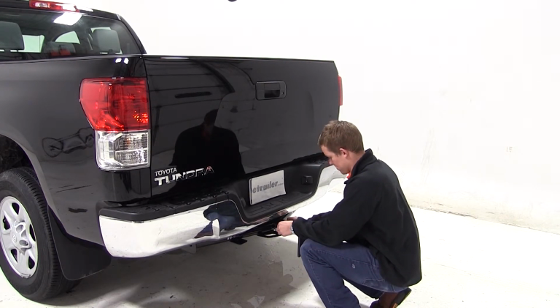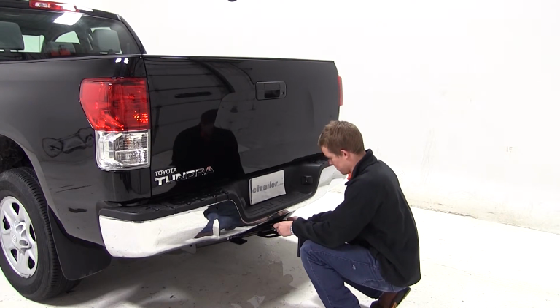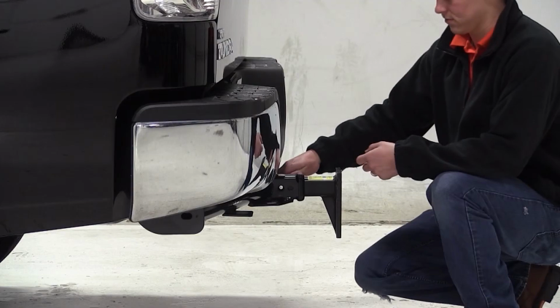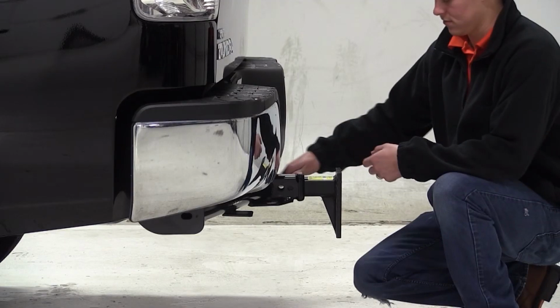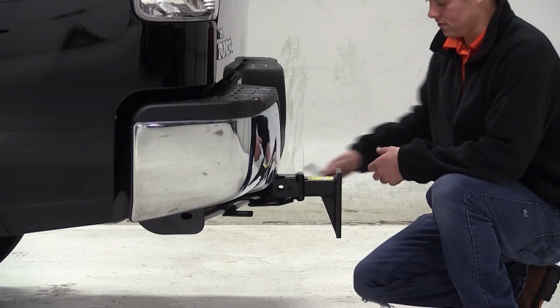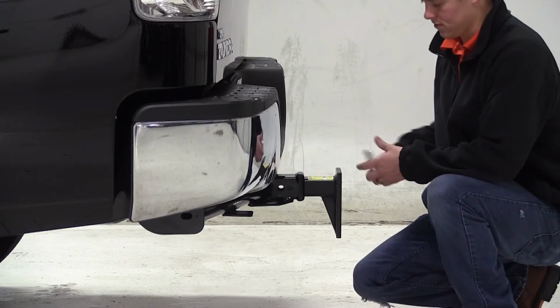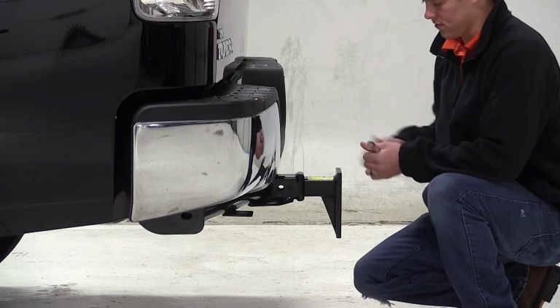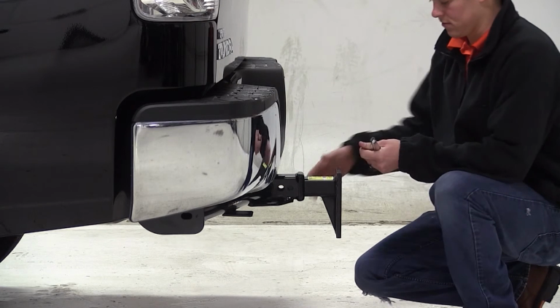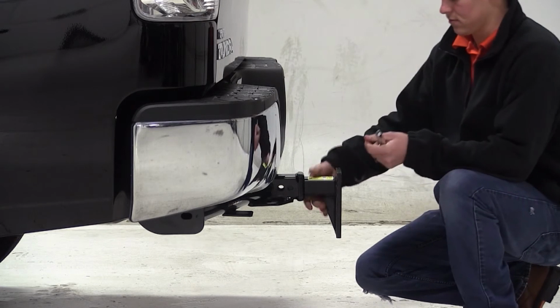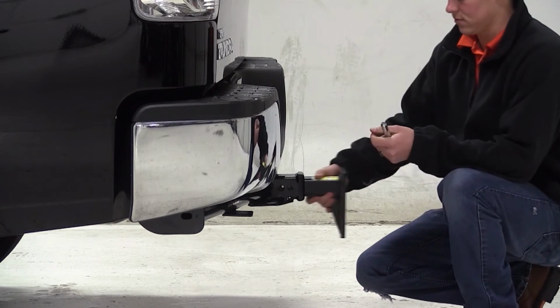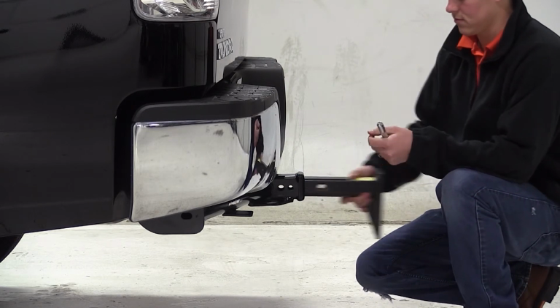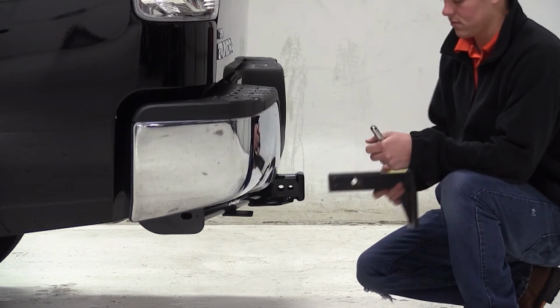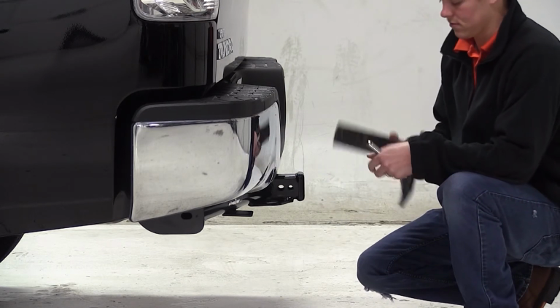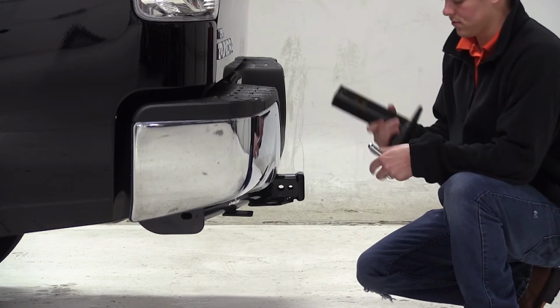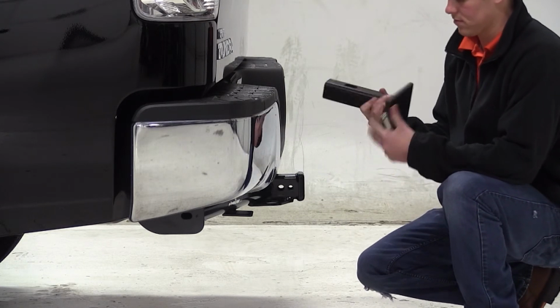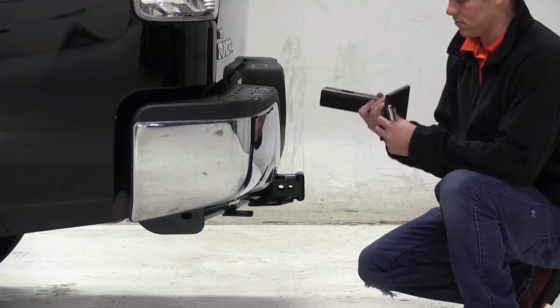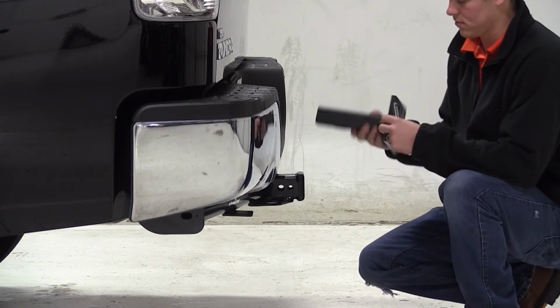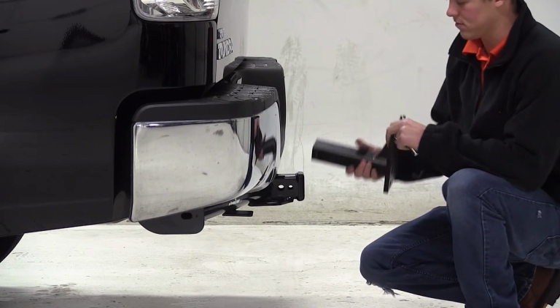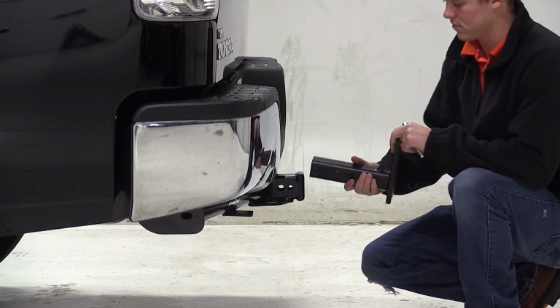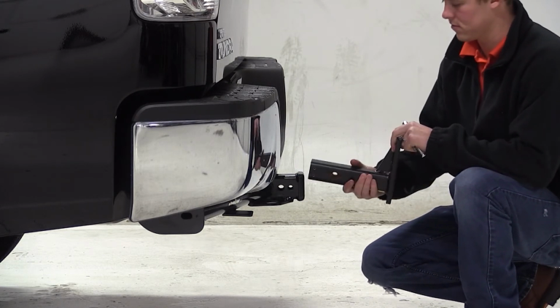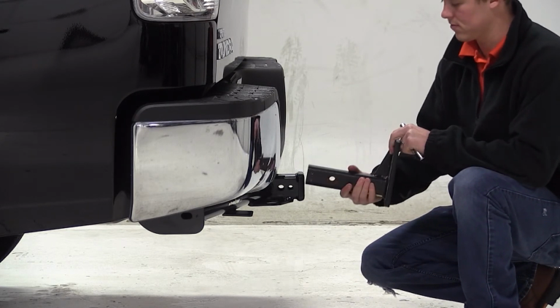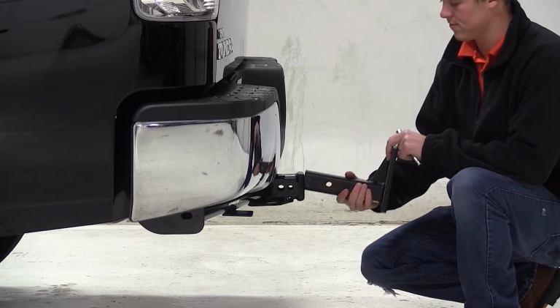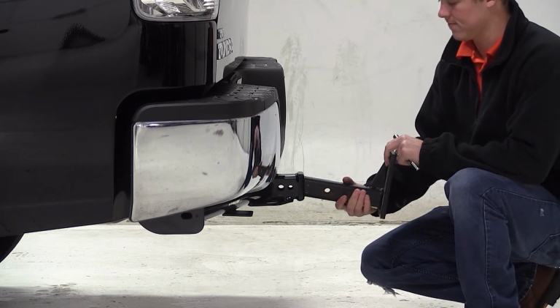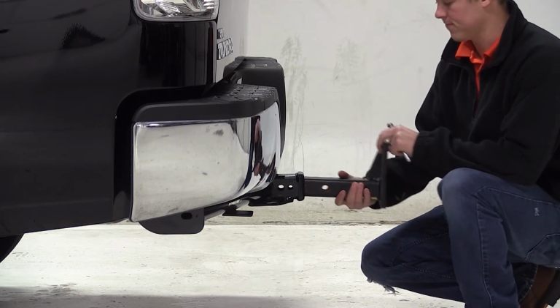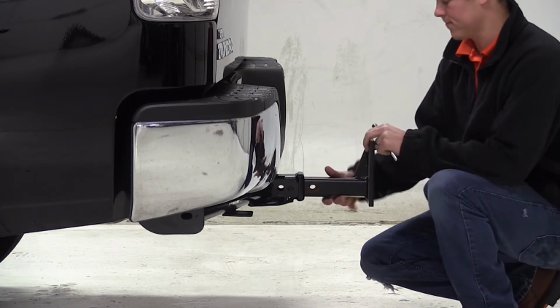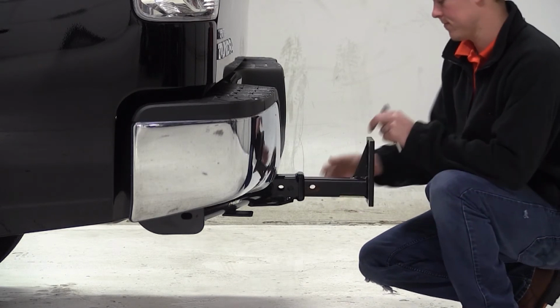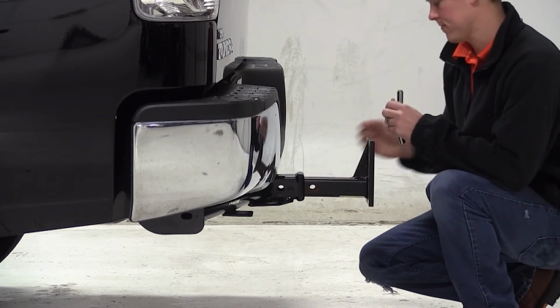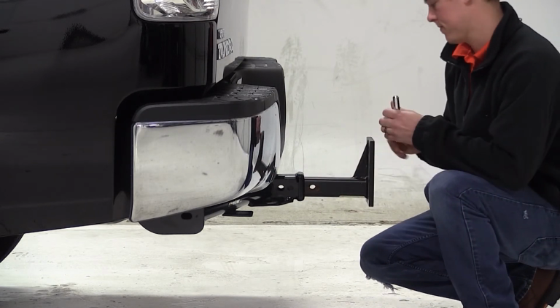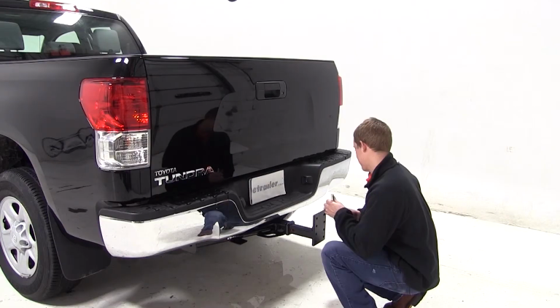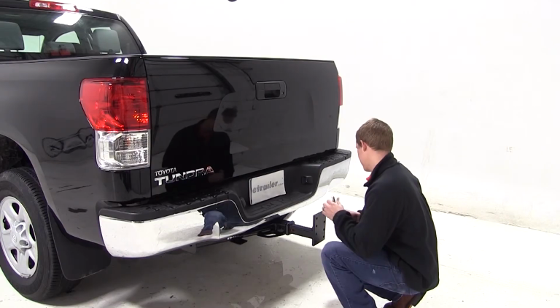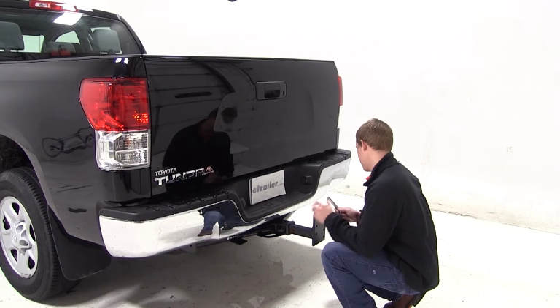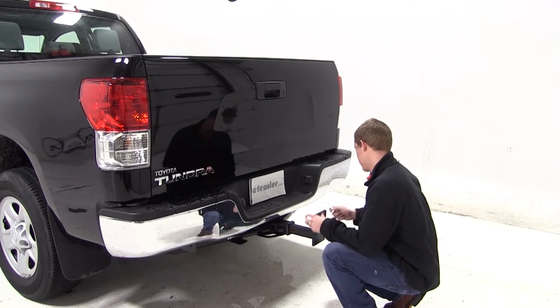We can now flip the mounting bar over to the rise position, and again secure it with the pin and clip.